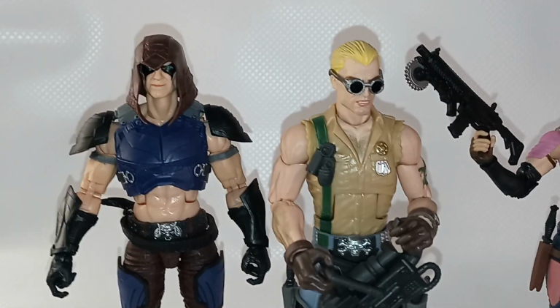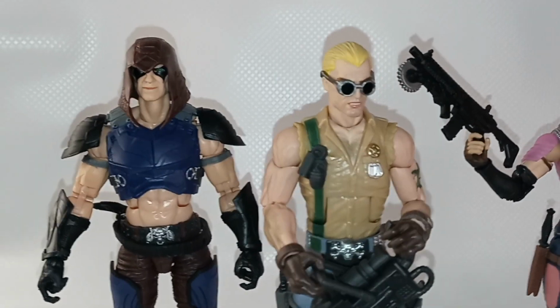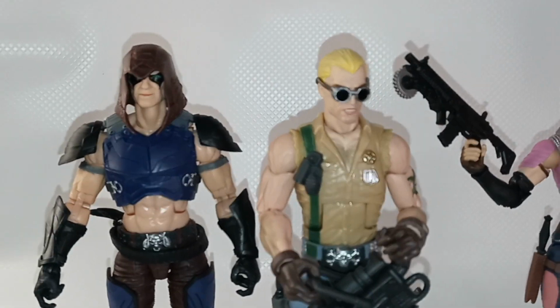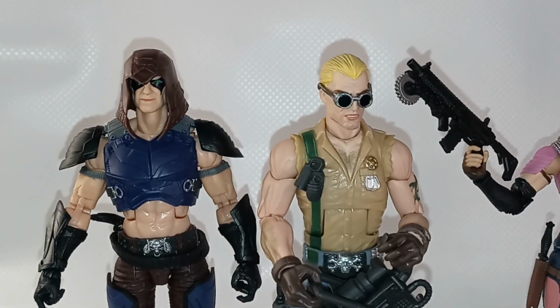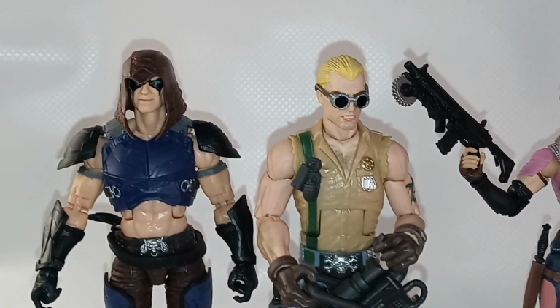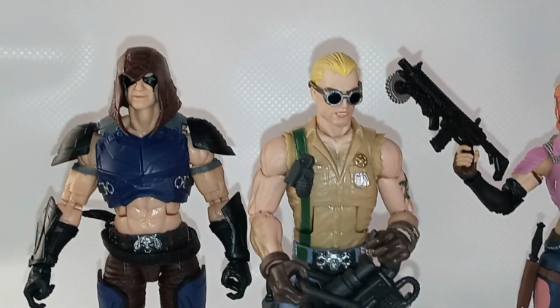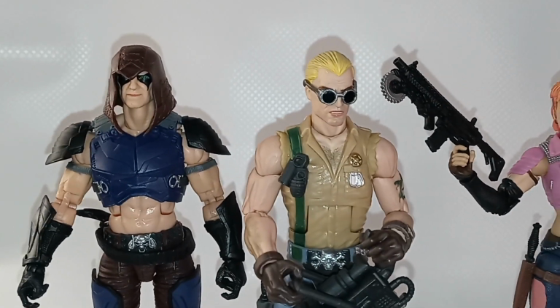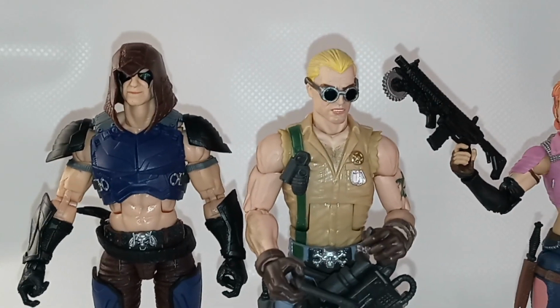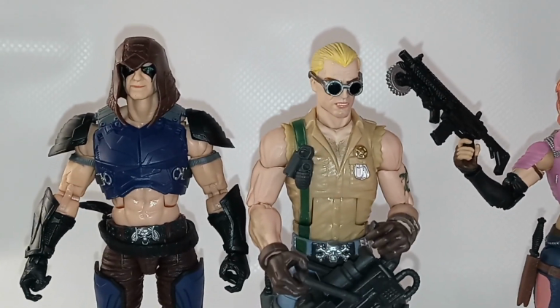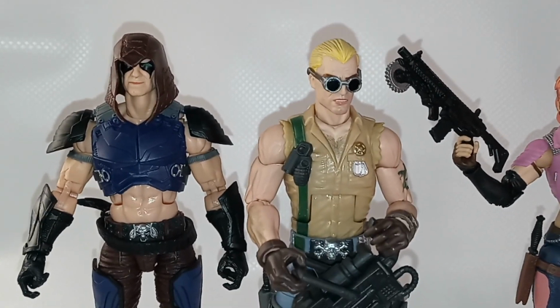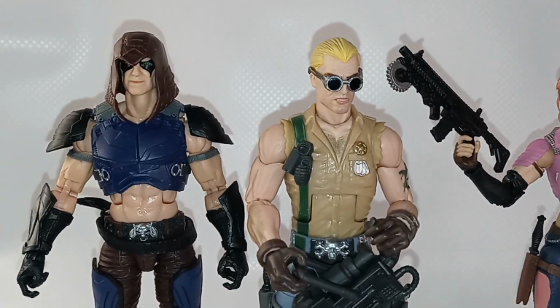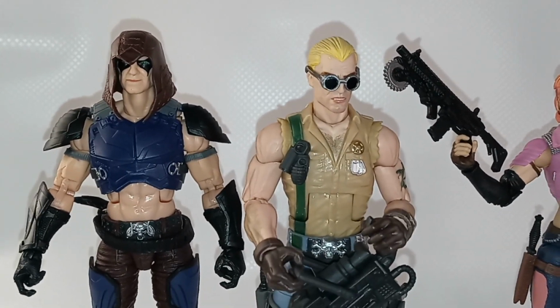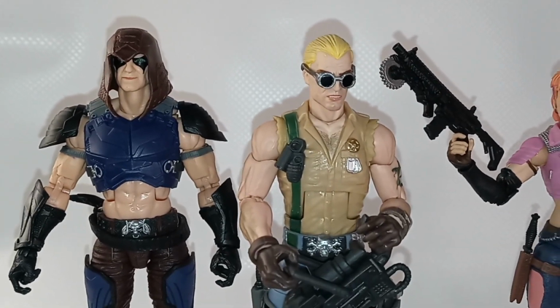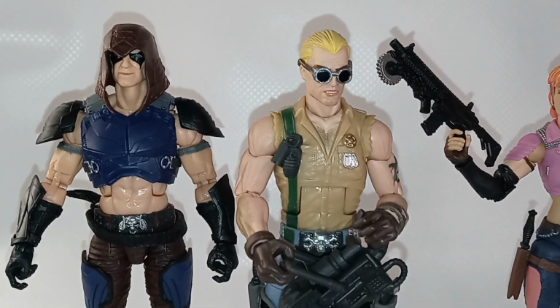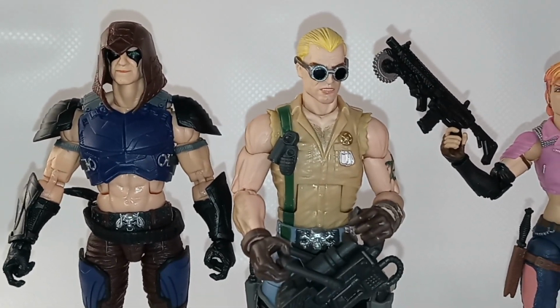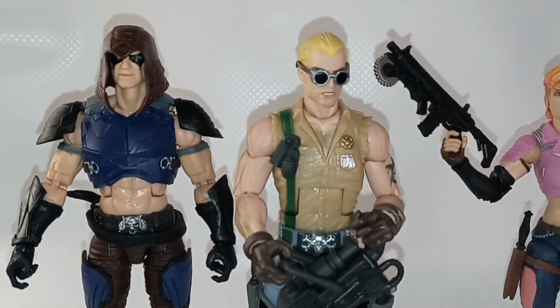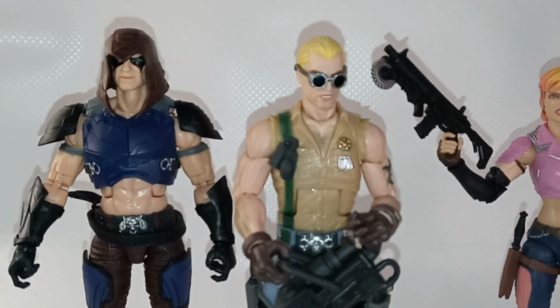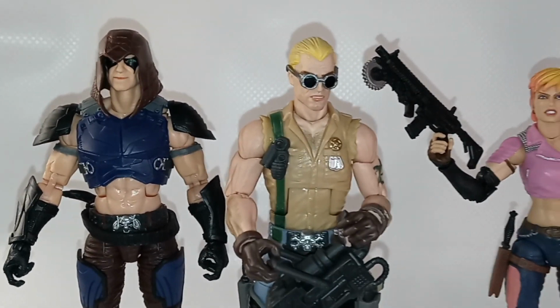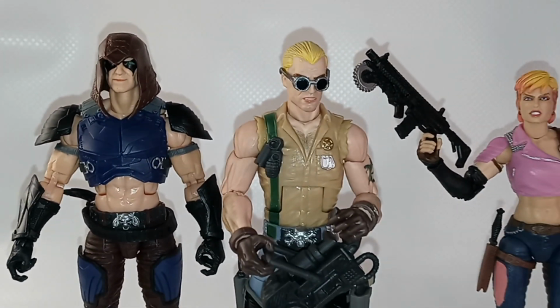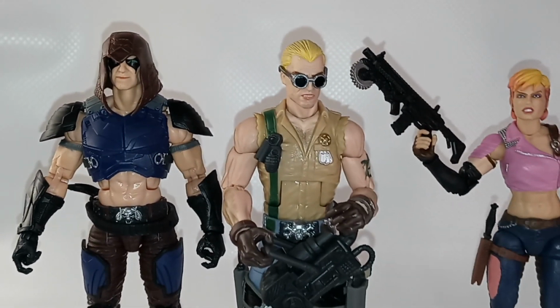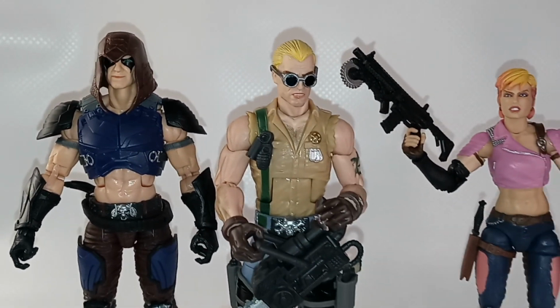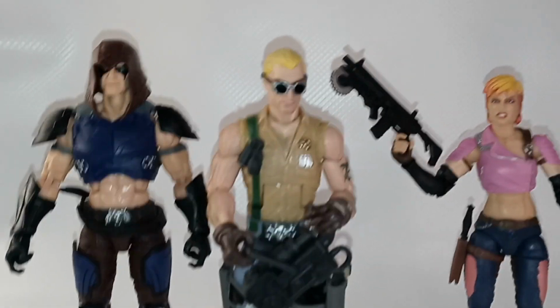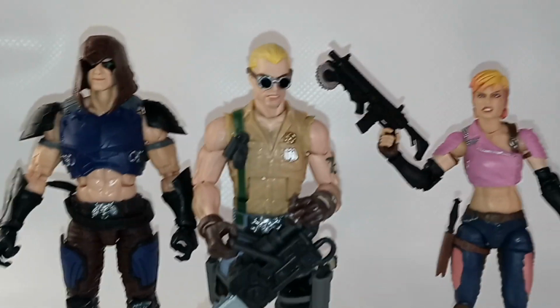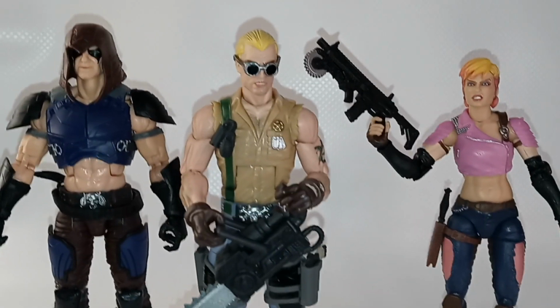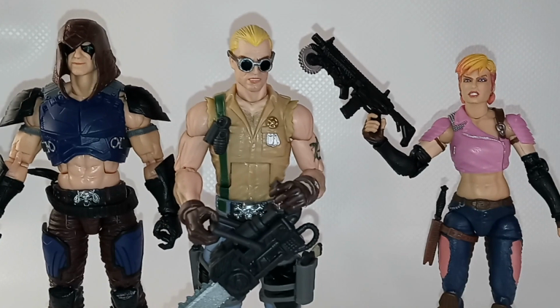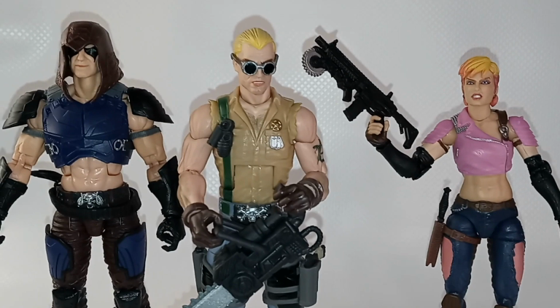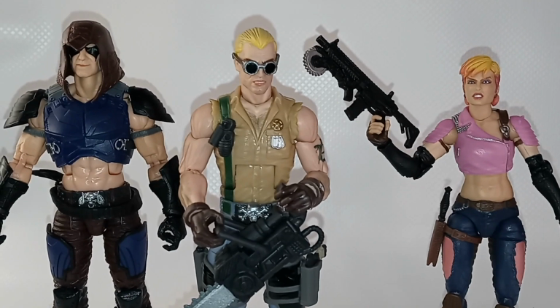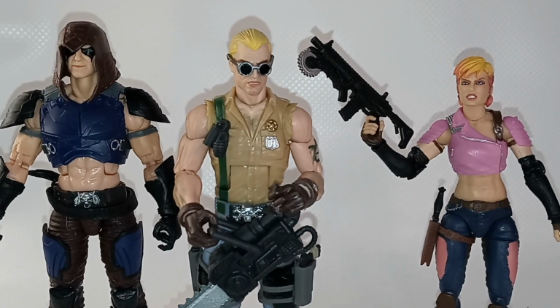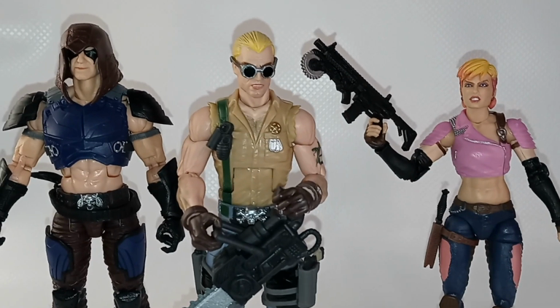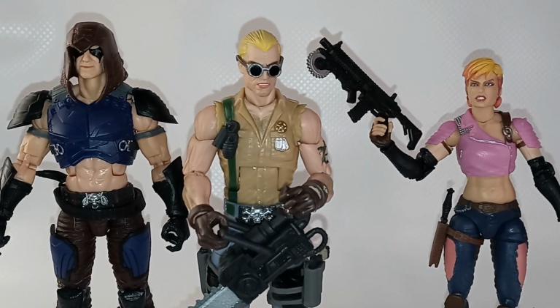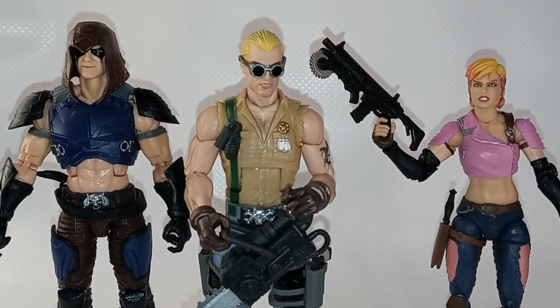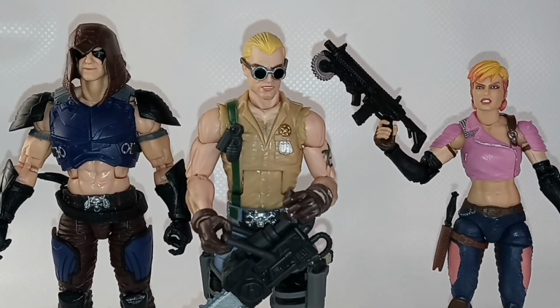And here's the gang so far: Retro Cardback Zartan, Buzzer, and Zaranna.